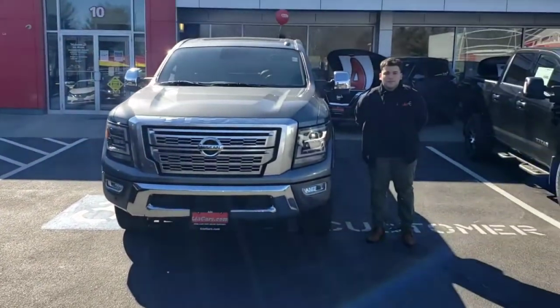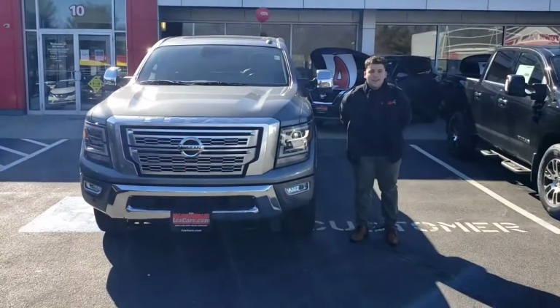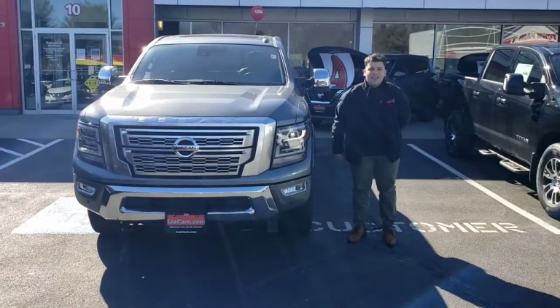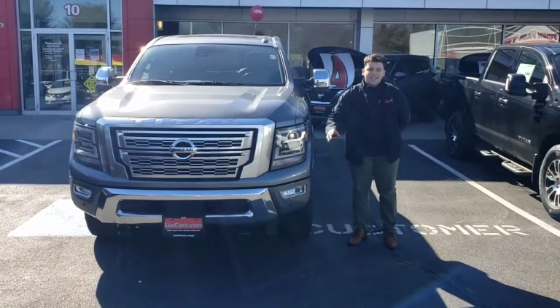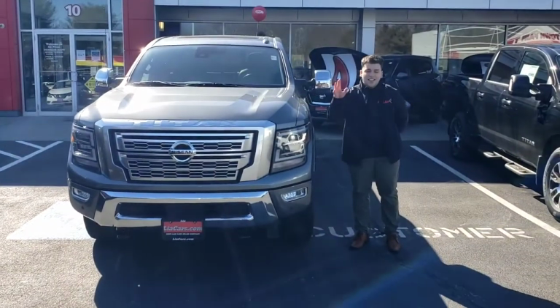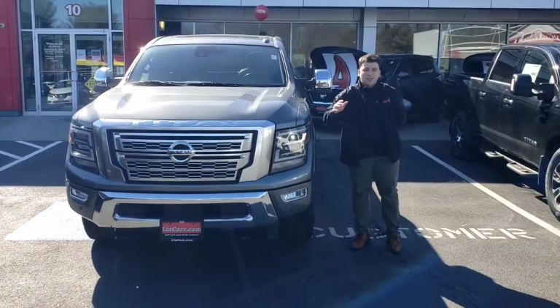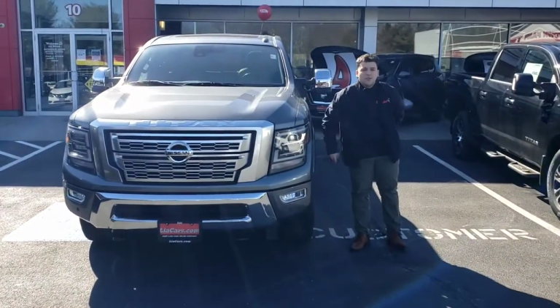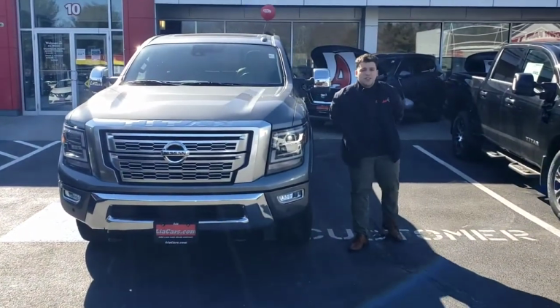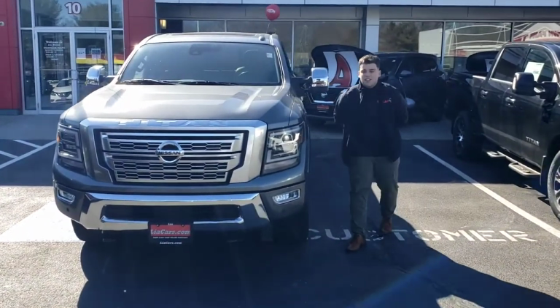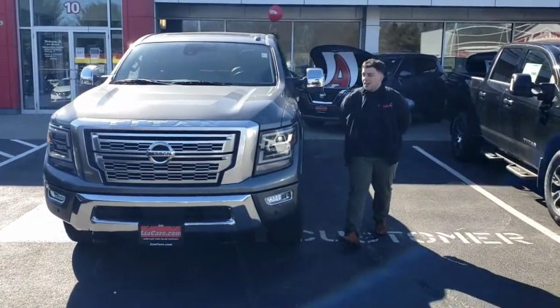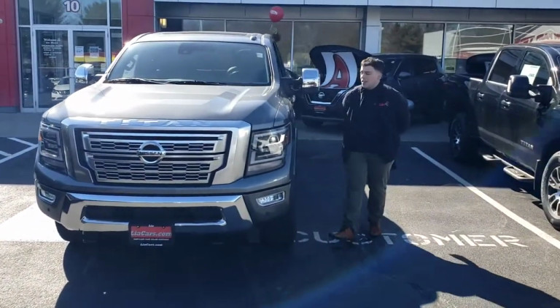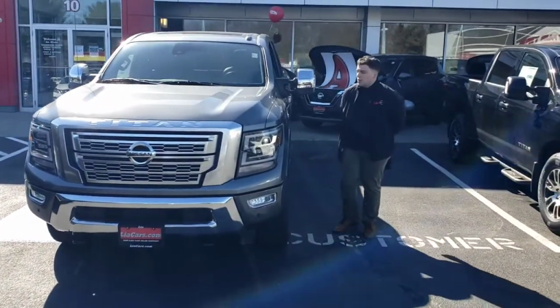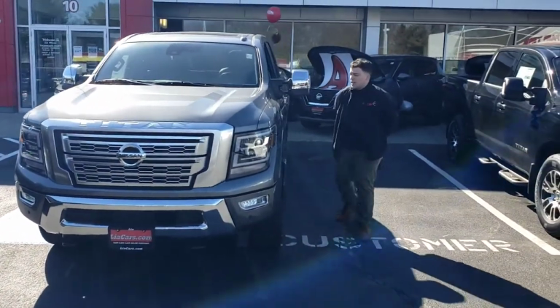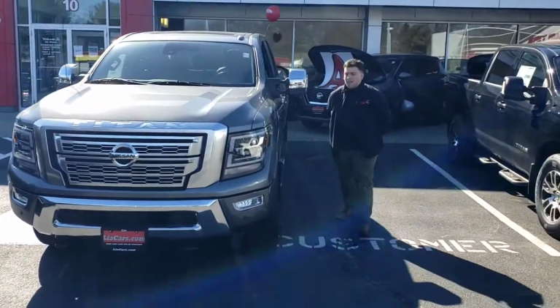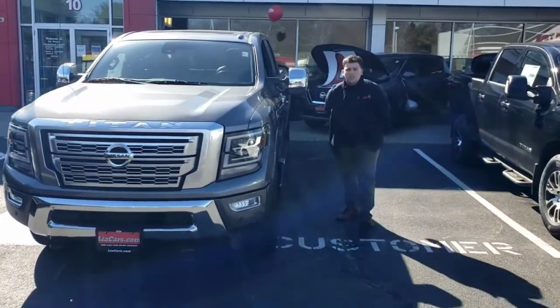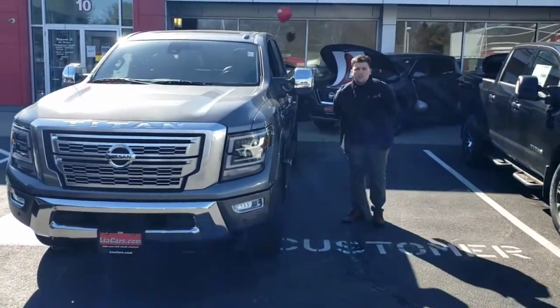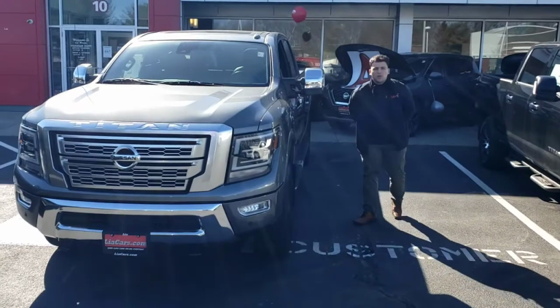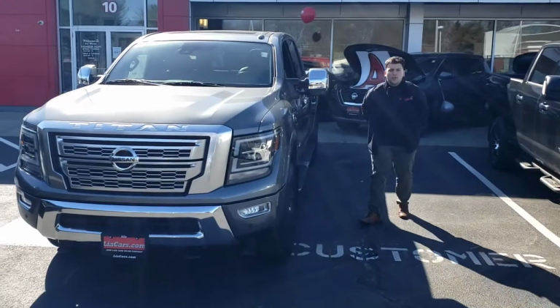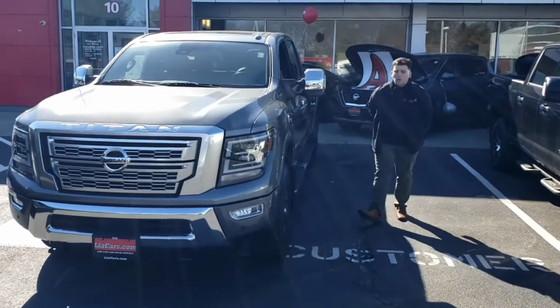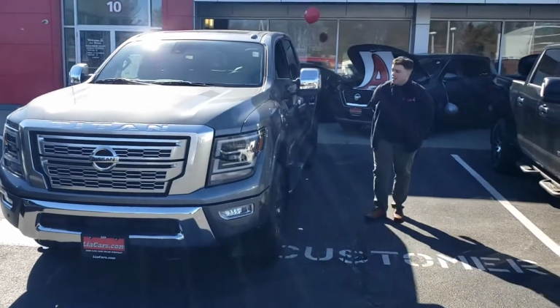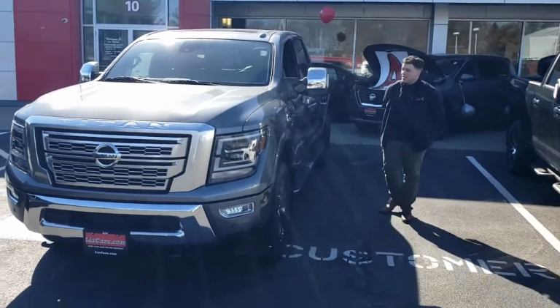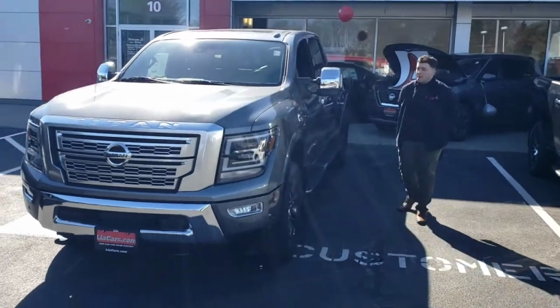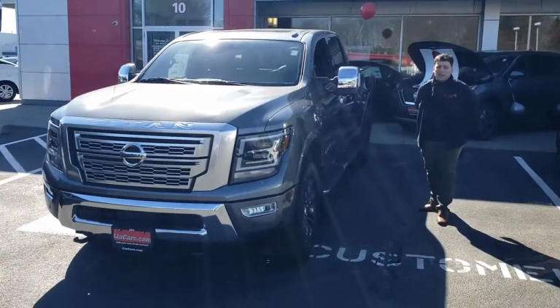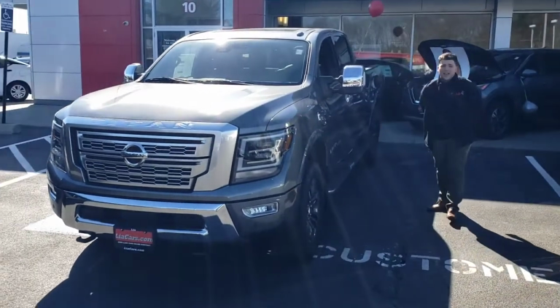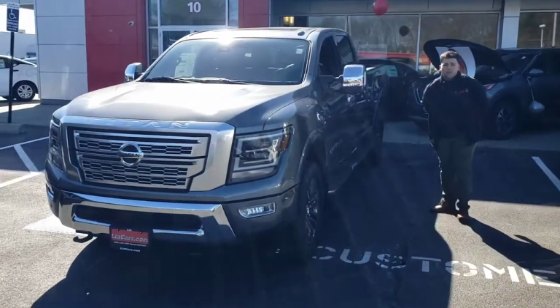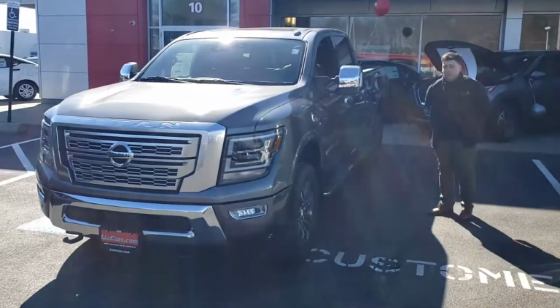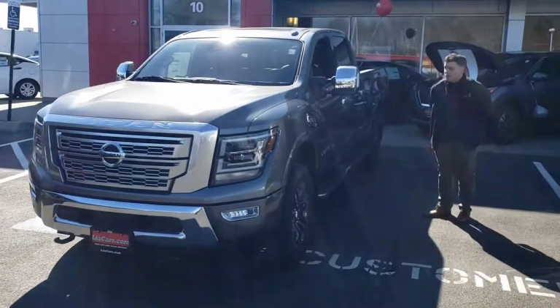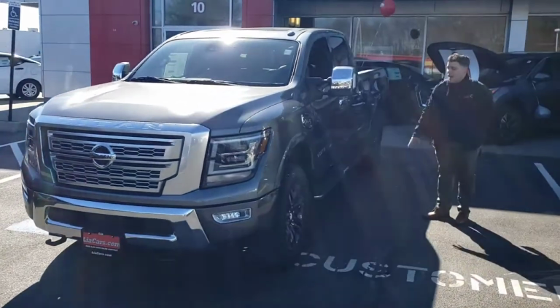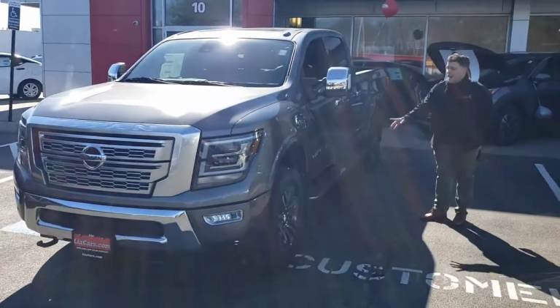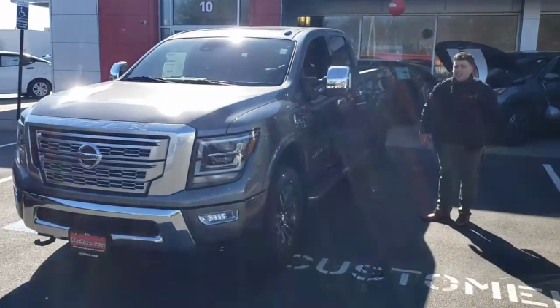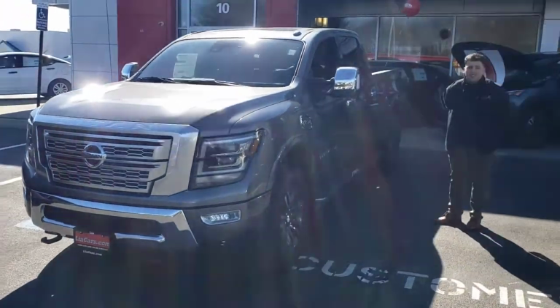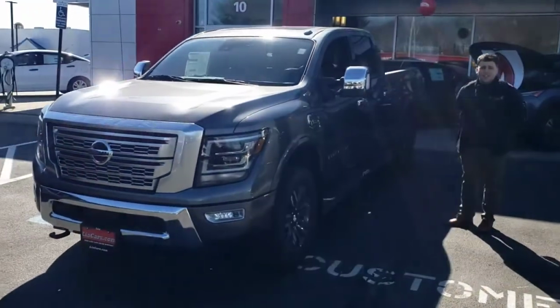Hi guys, it's Angel from Lea Nissan. What I have here is a 2021 Nissan Titan Platinum Reserve XD.